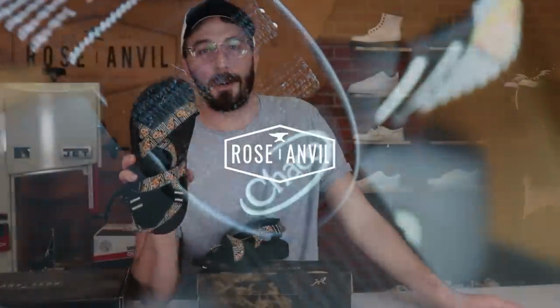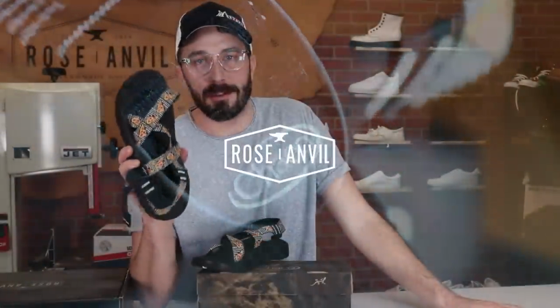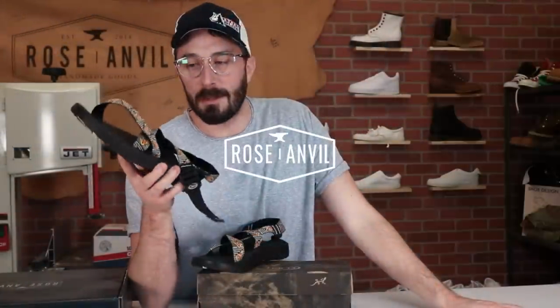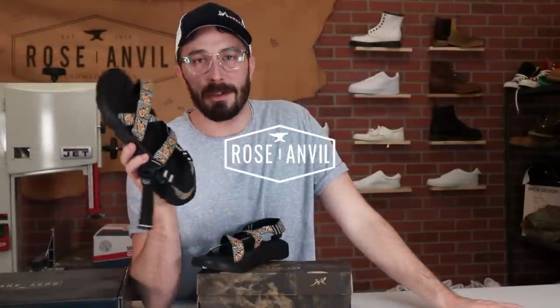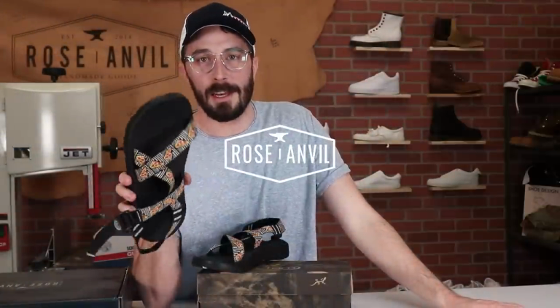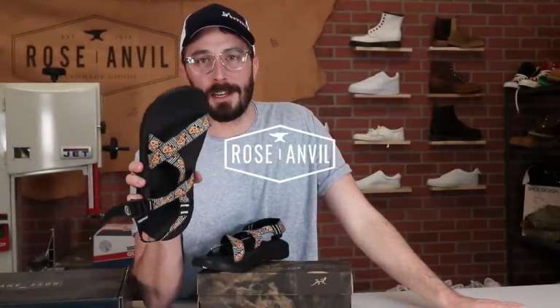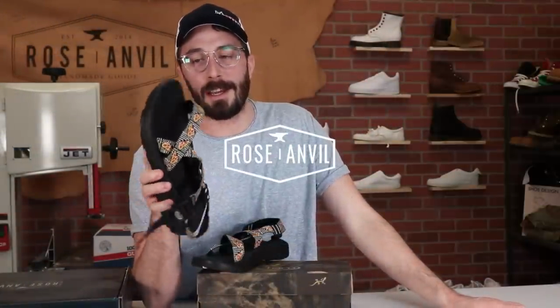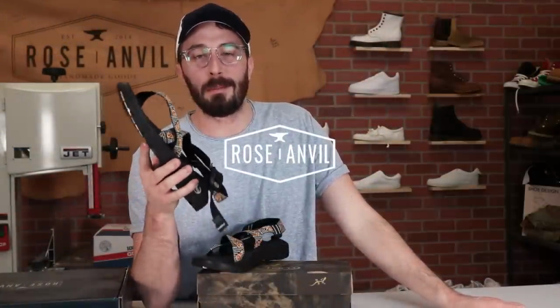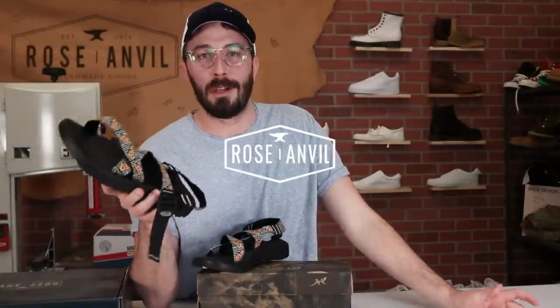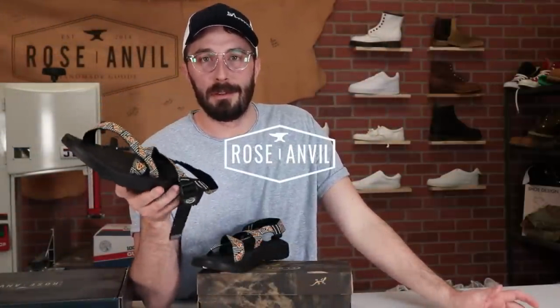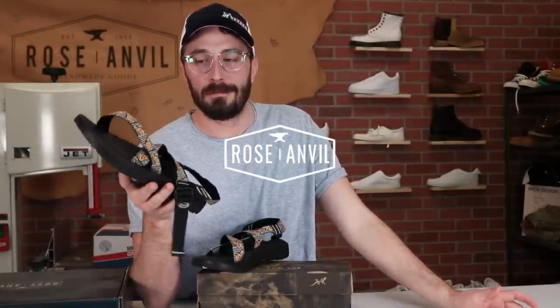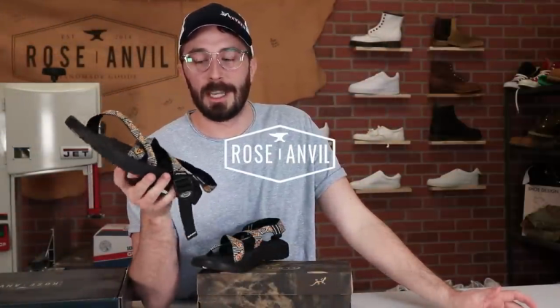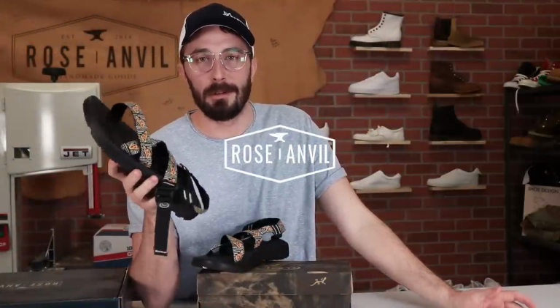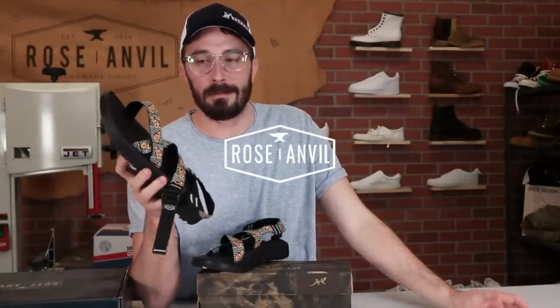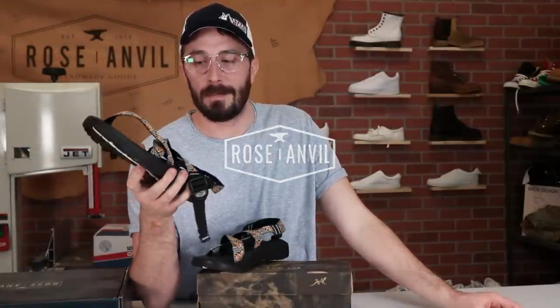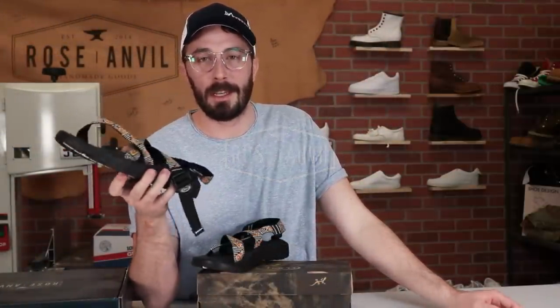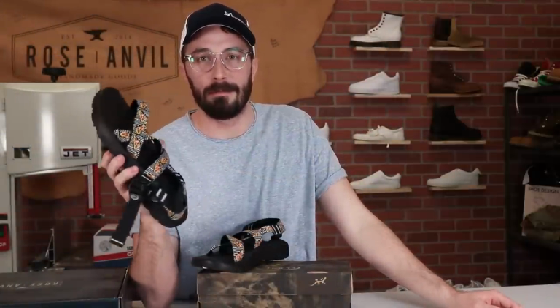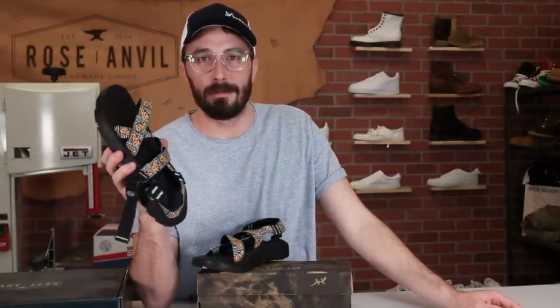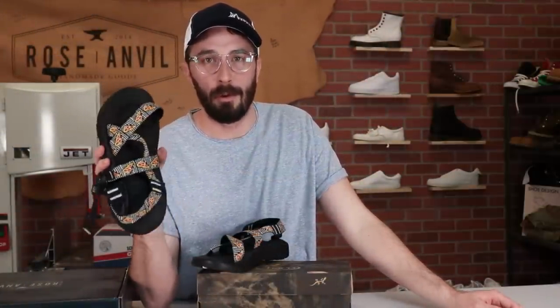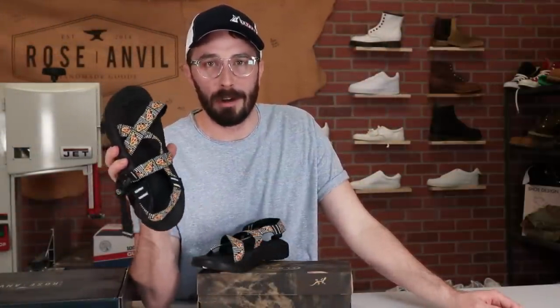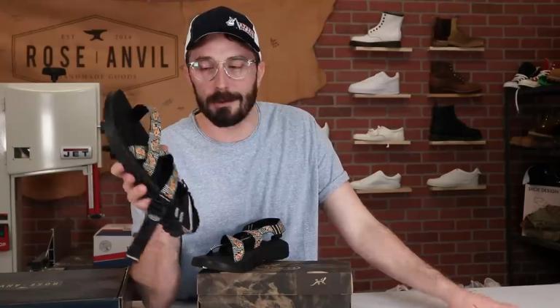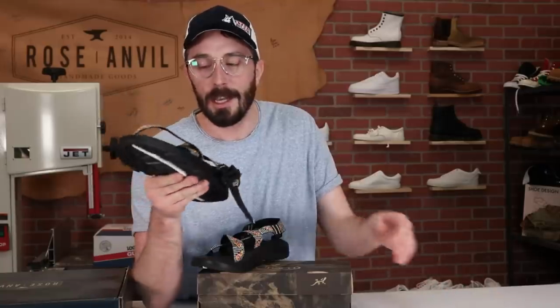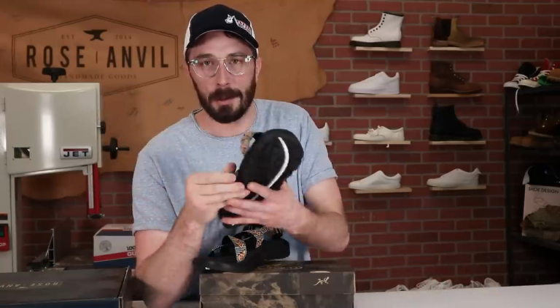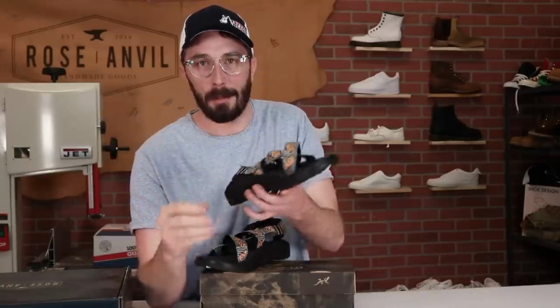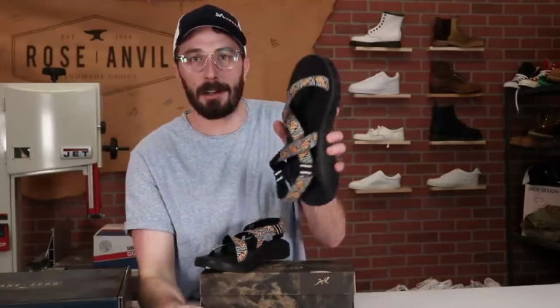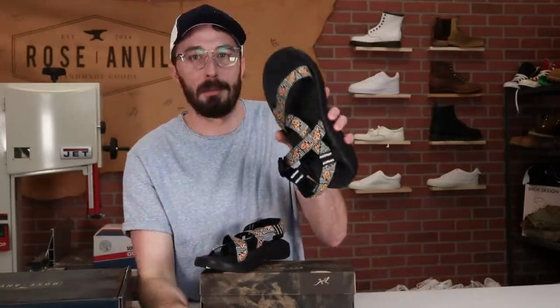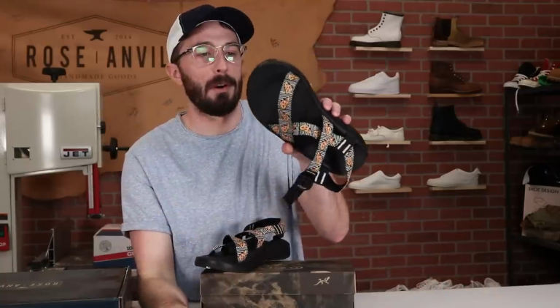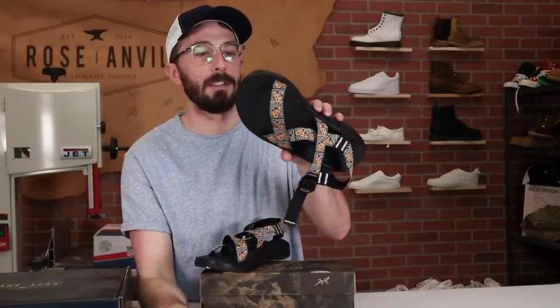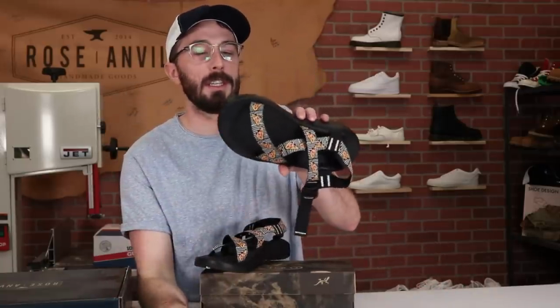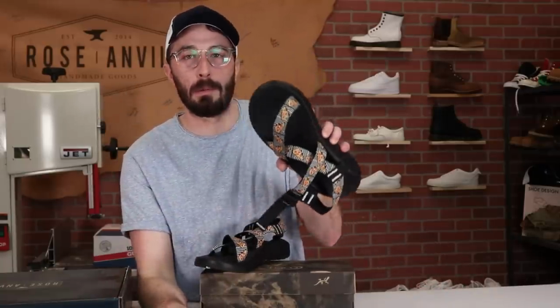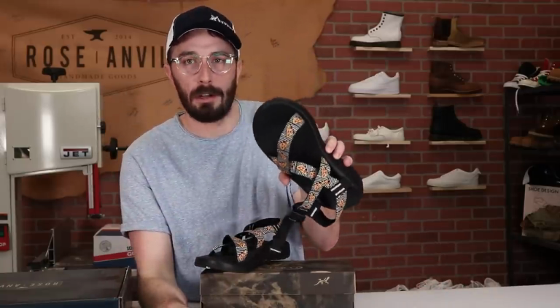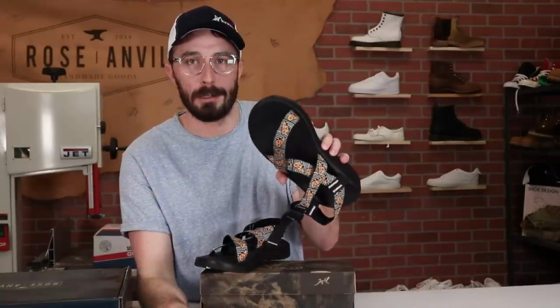Chocos are some of the most hated and beloved sandals in footwear history. So I bought a pair to cut them apart to see kind of what they're all about.